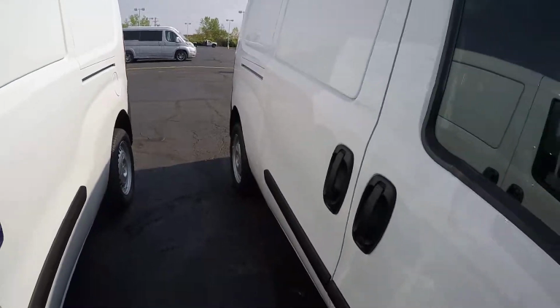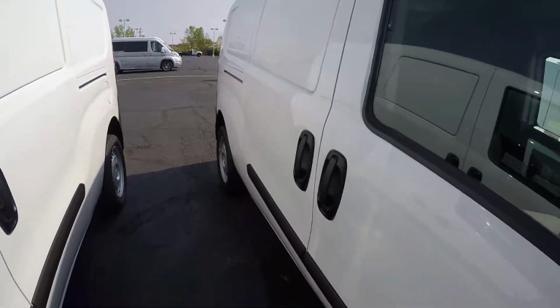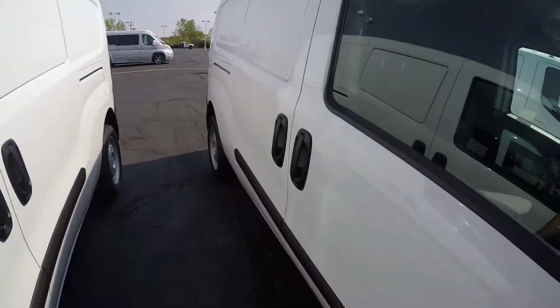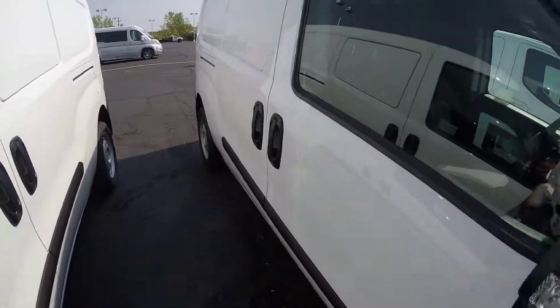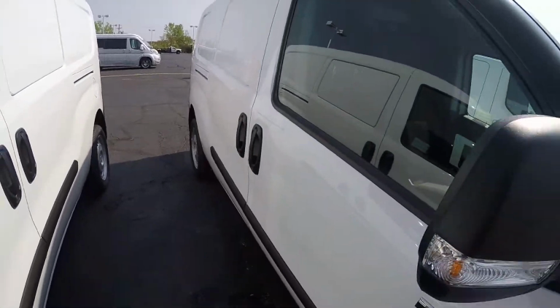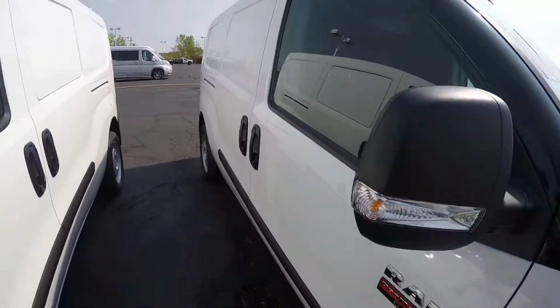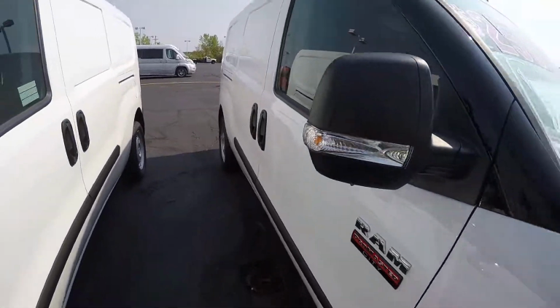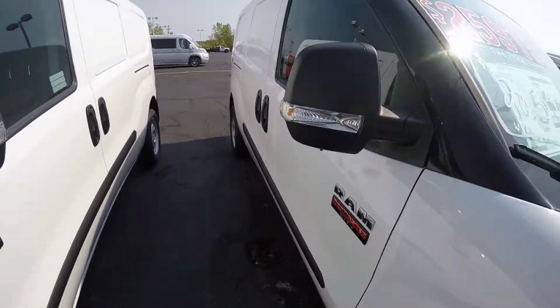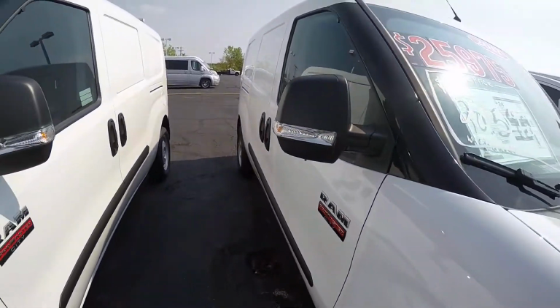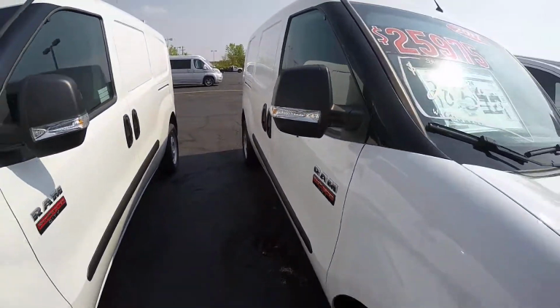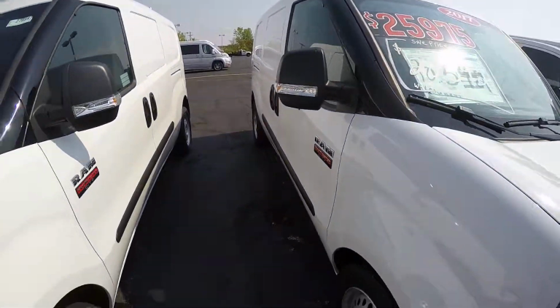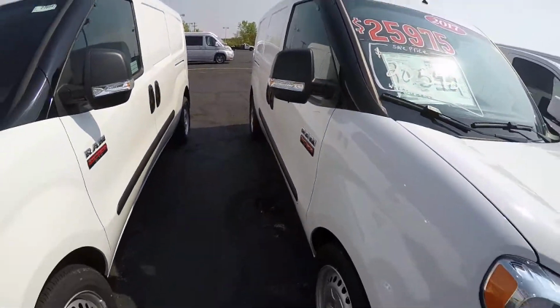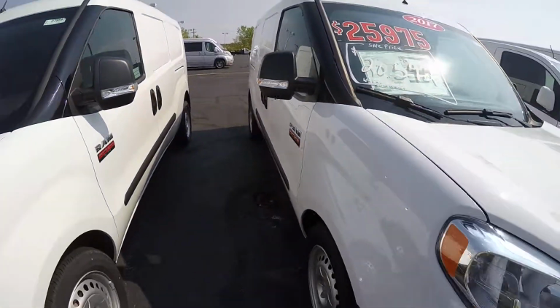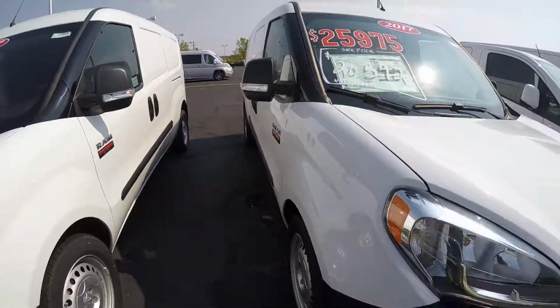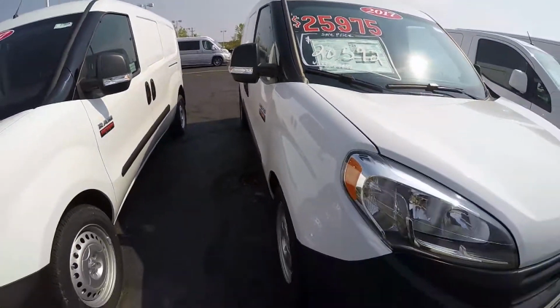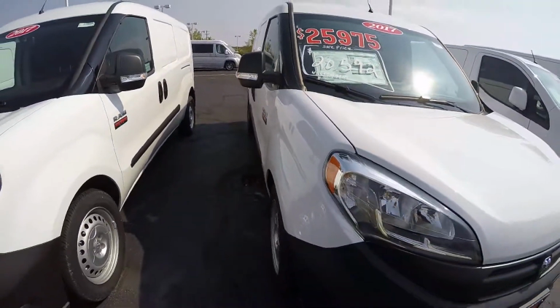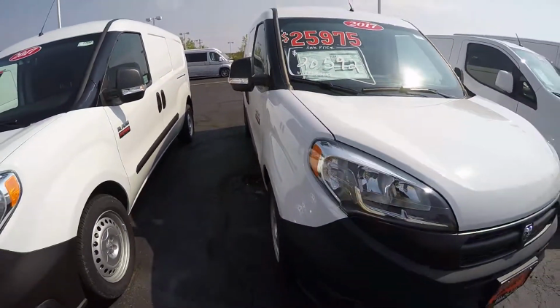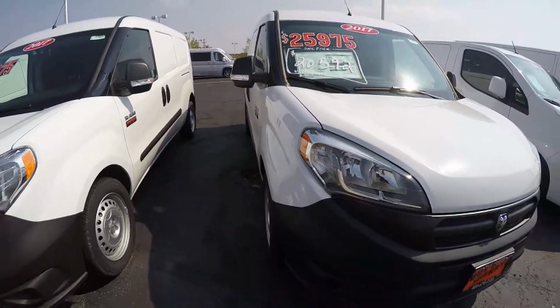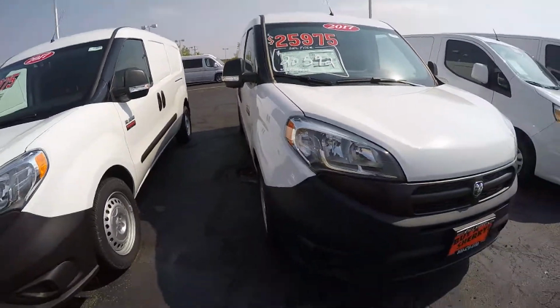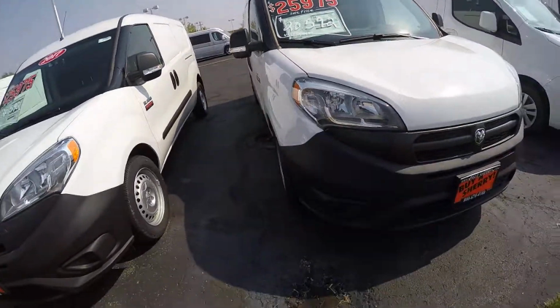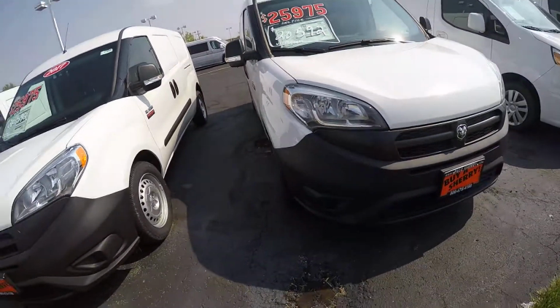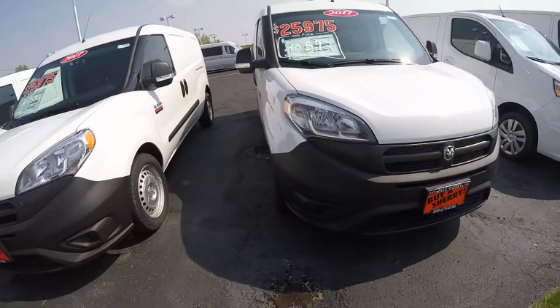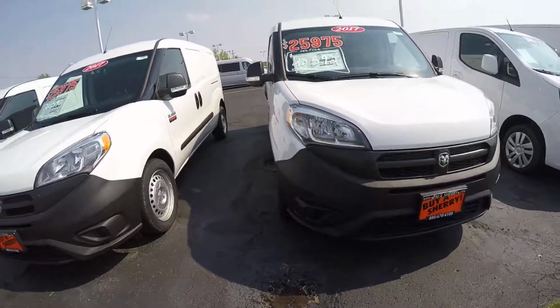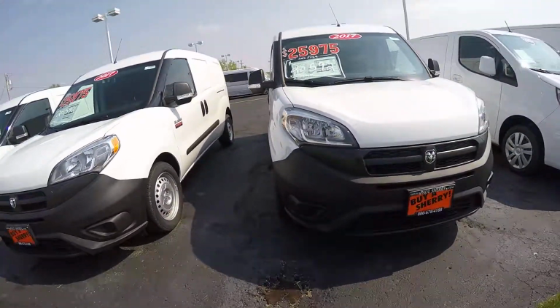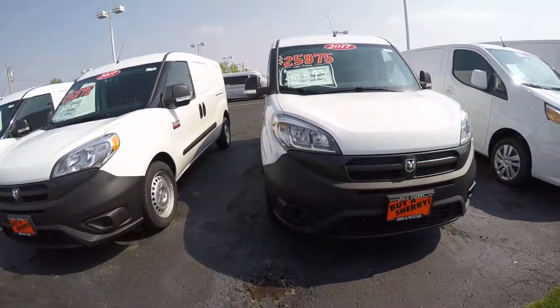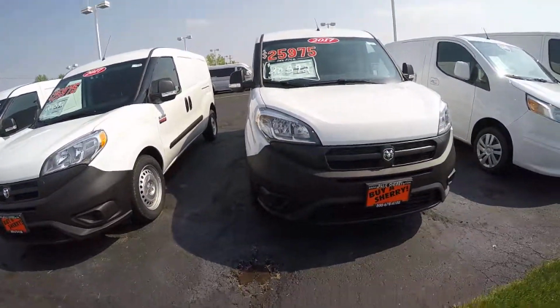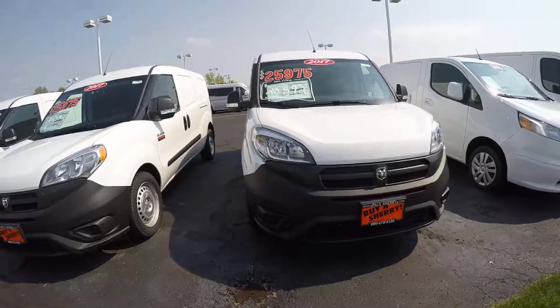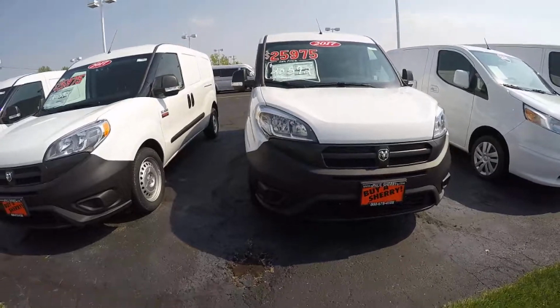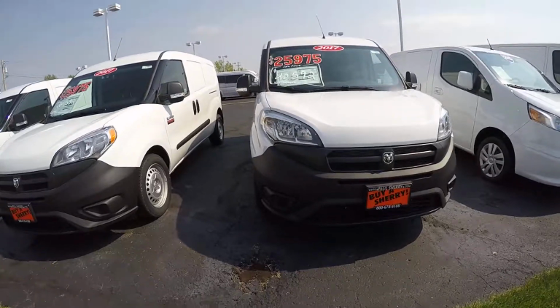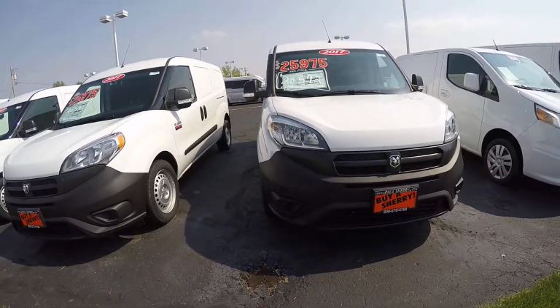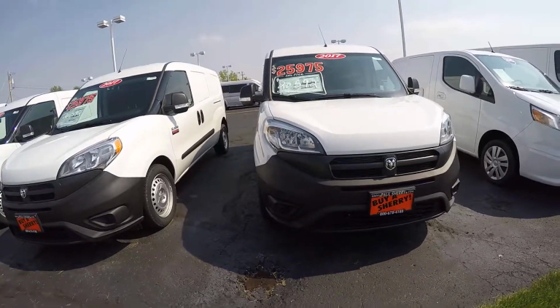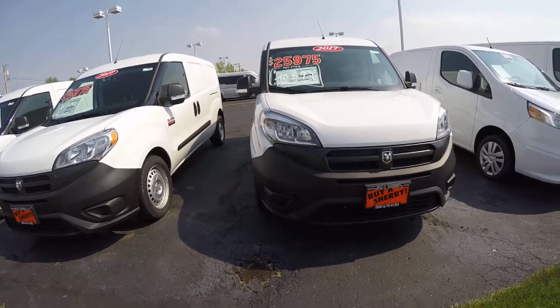Once again this here is a 2017 Ram Promaster City, and this one is still on the lot.